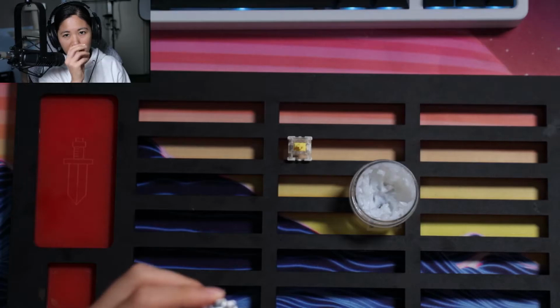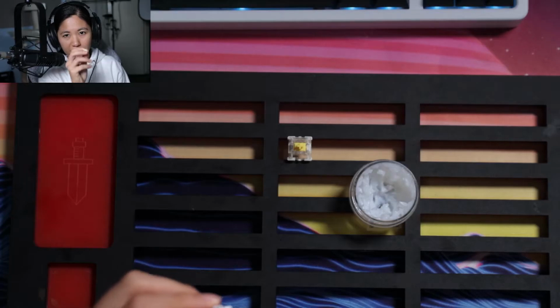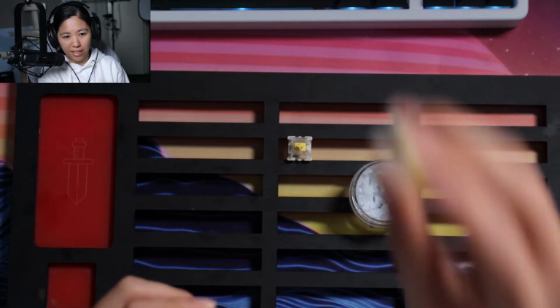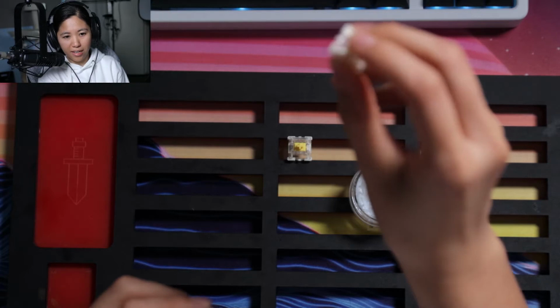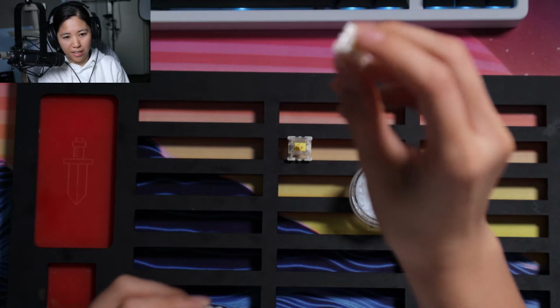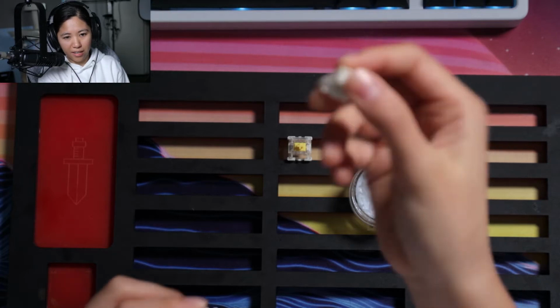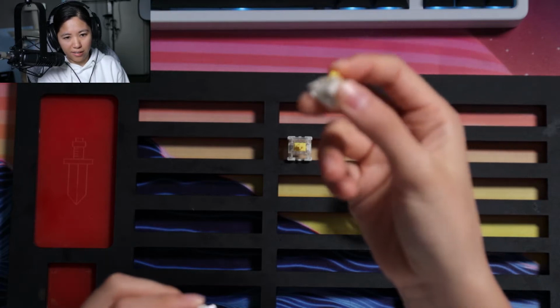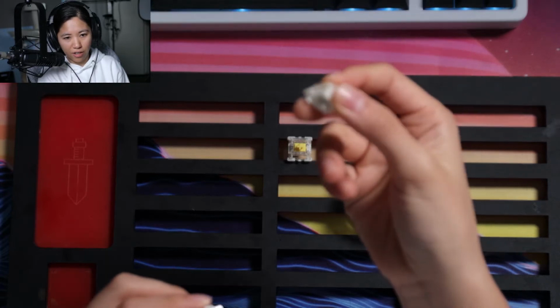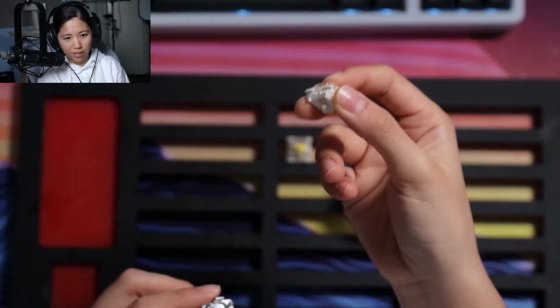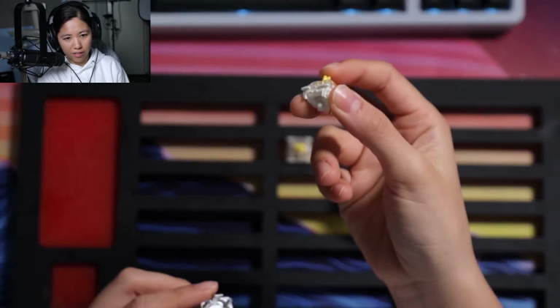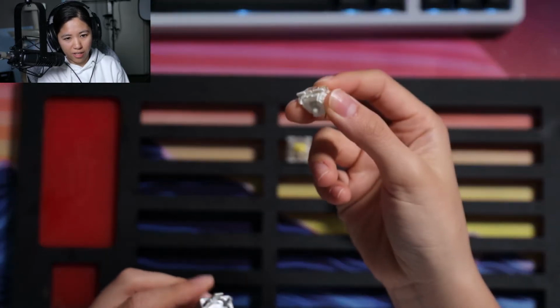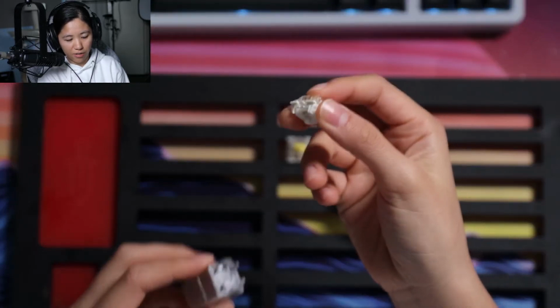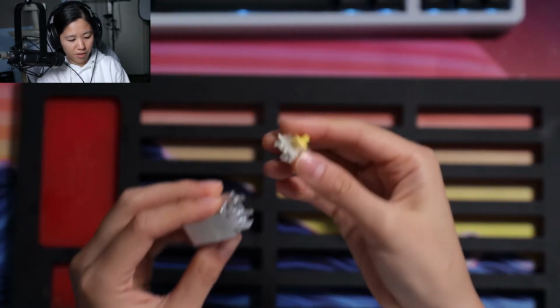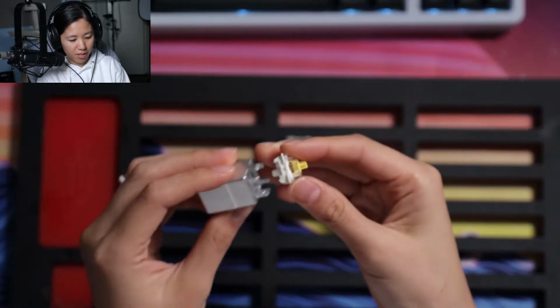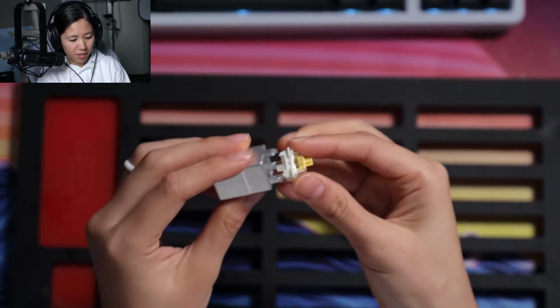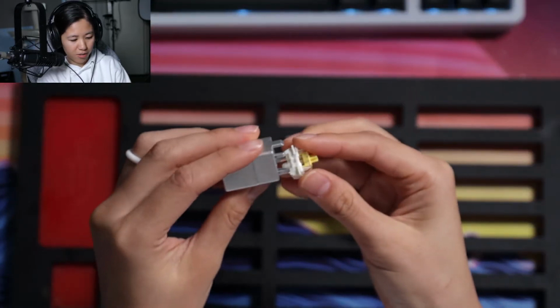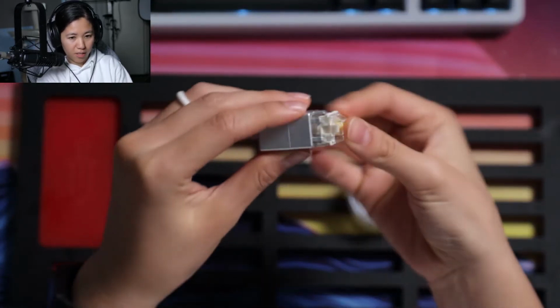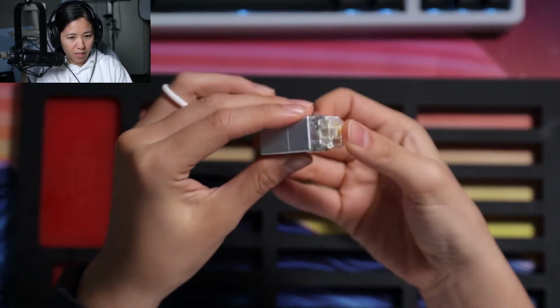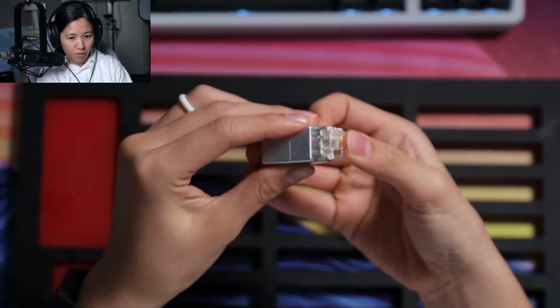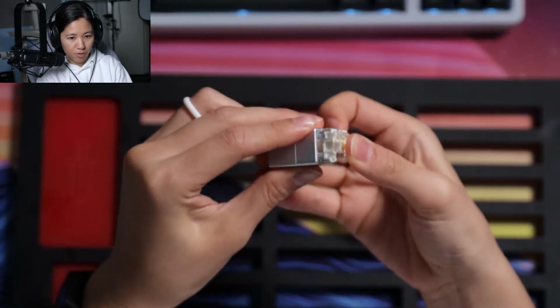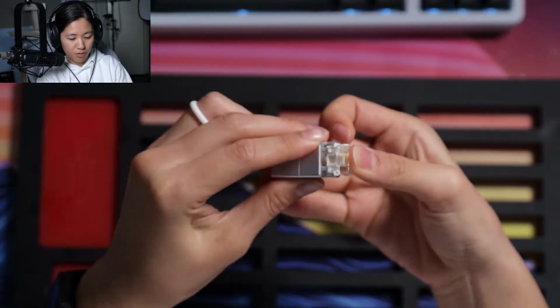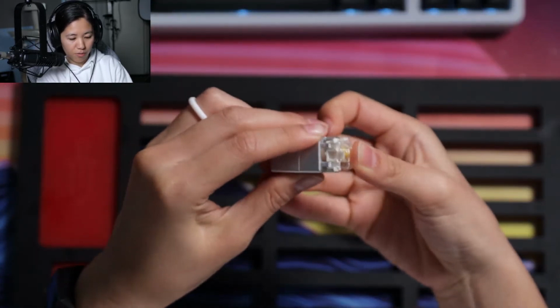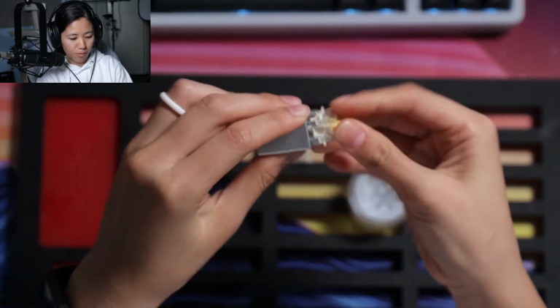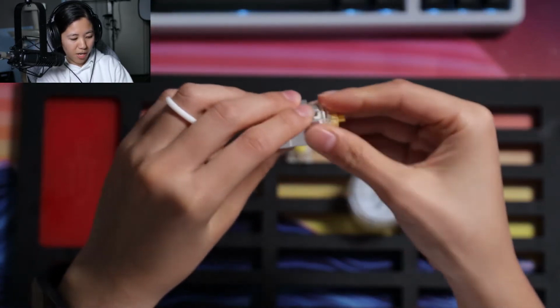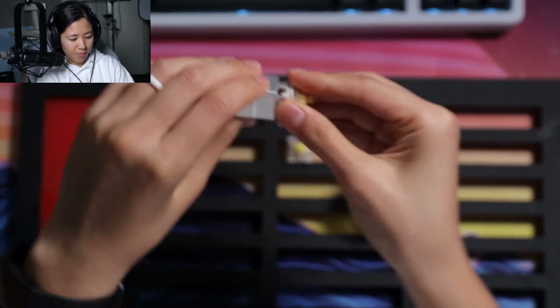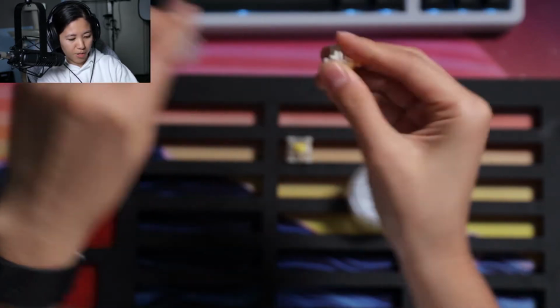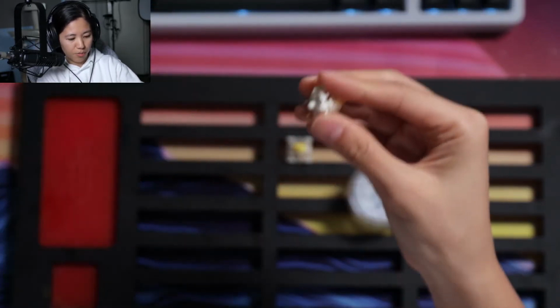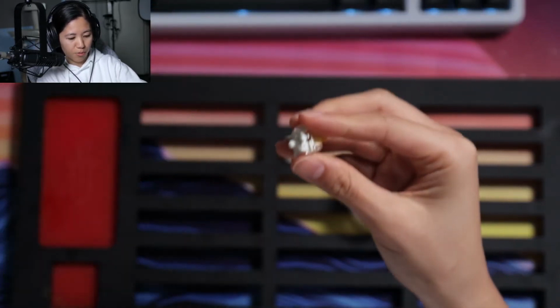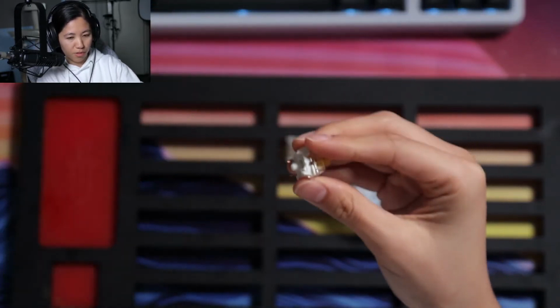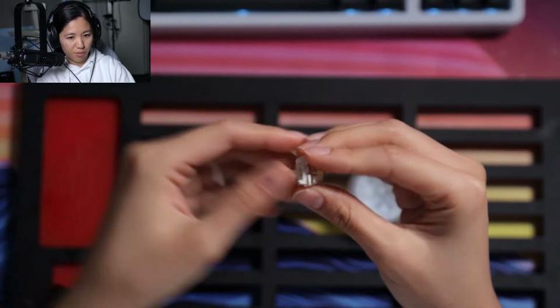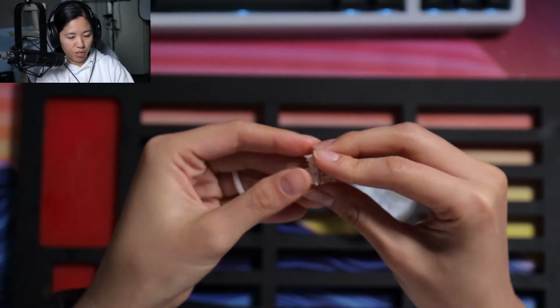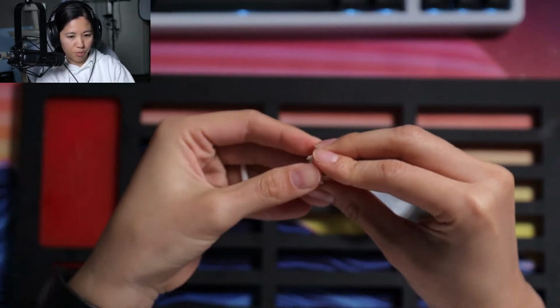This is a stock Gowron yellow. Take it open — pop it open with your switch opener.